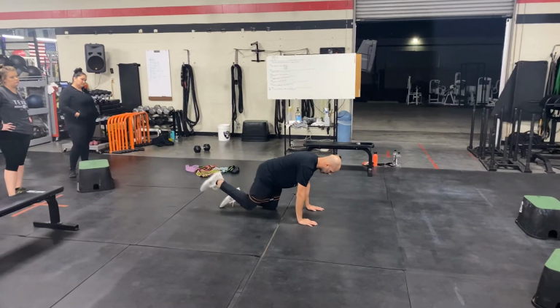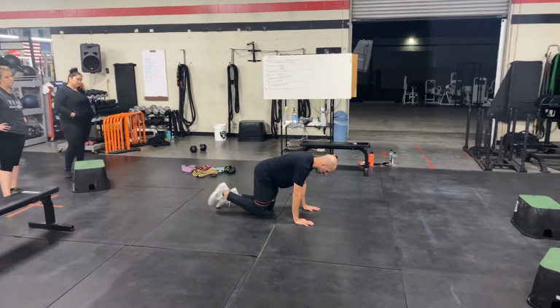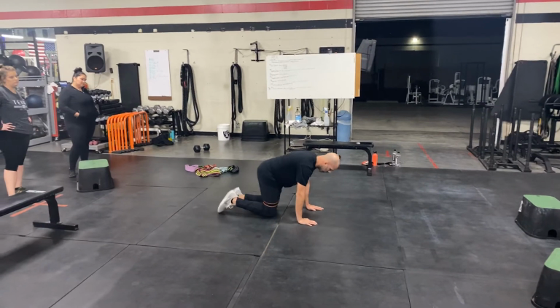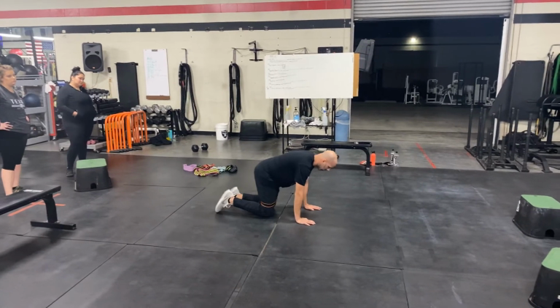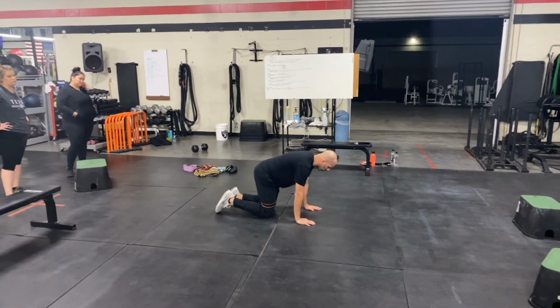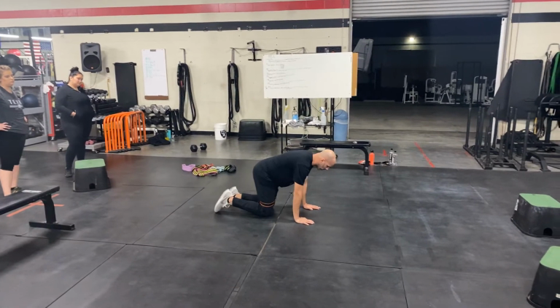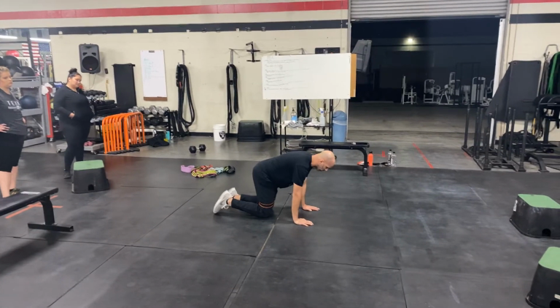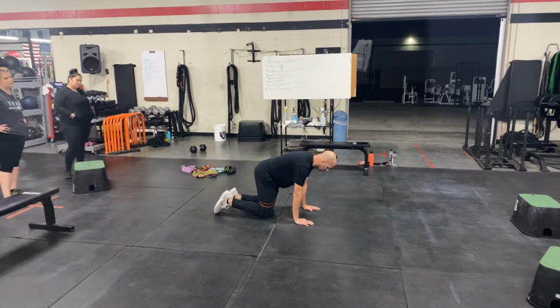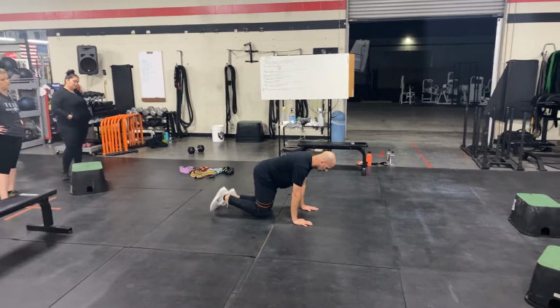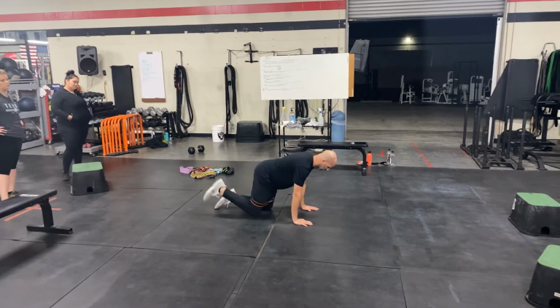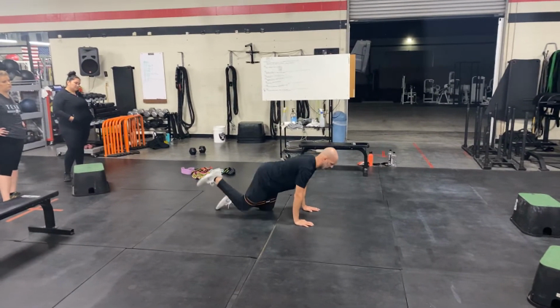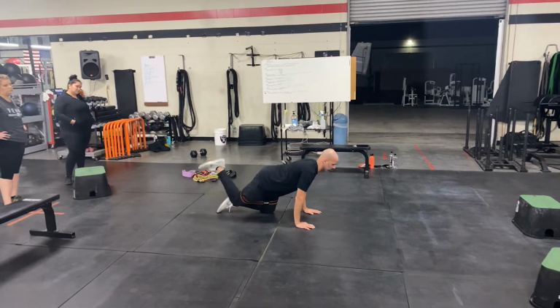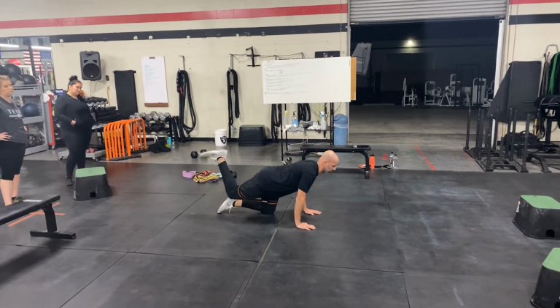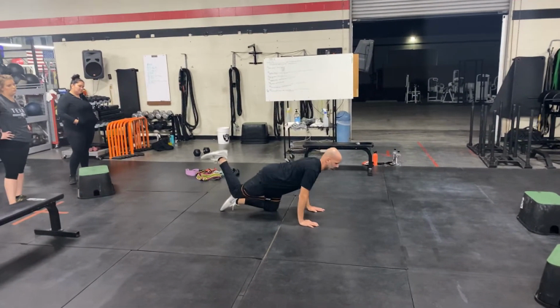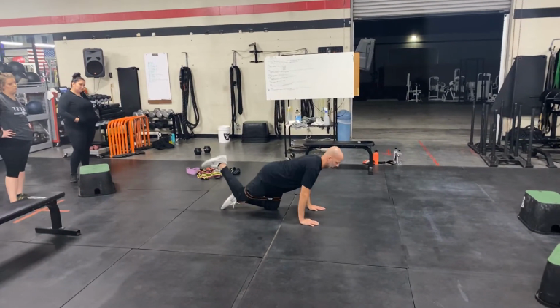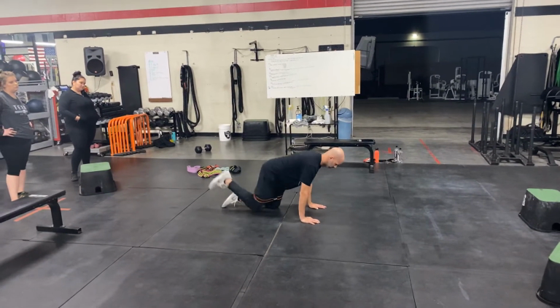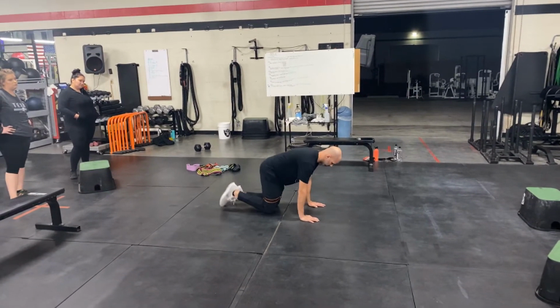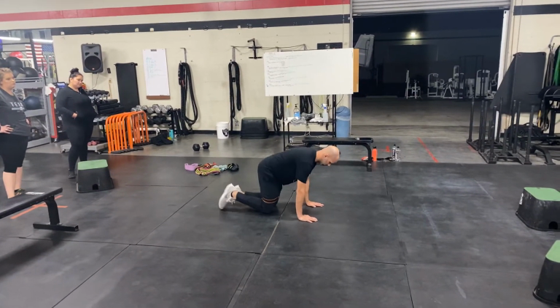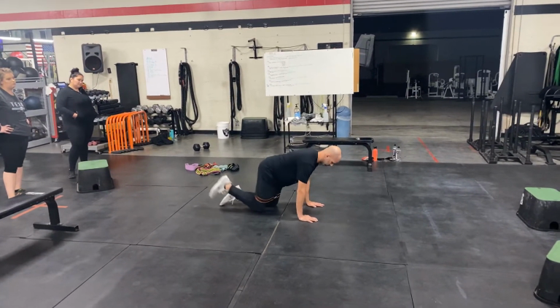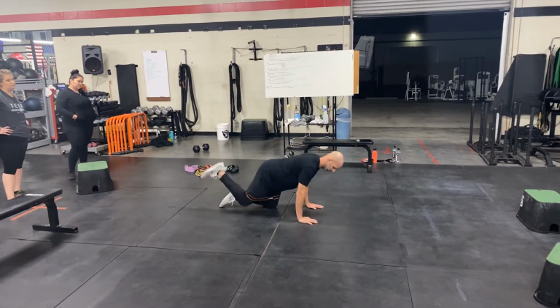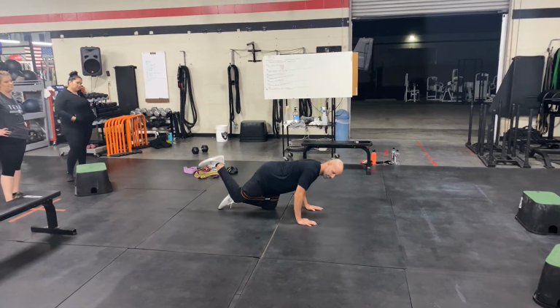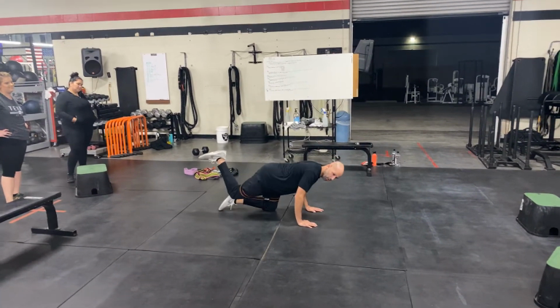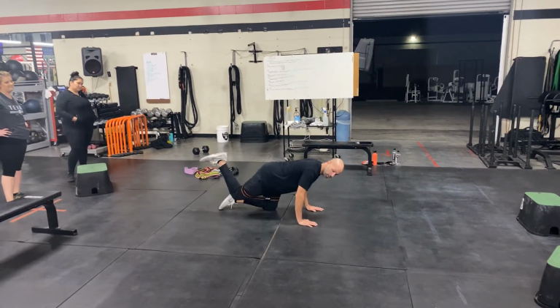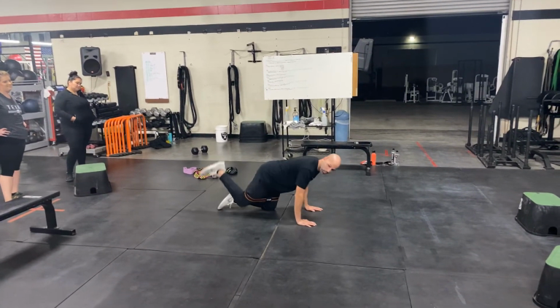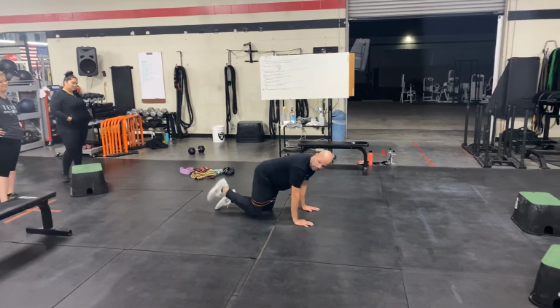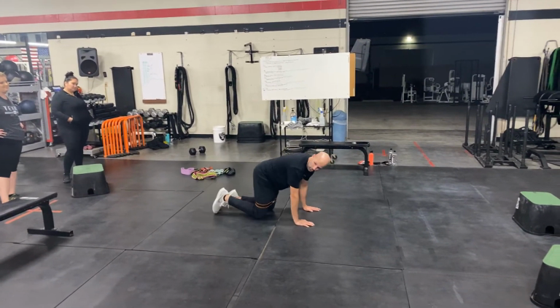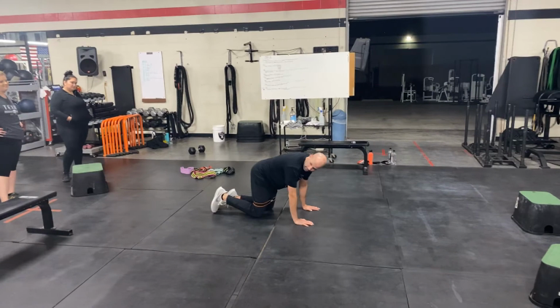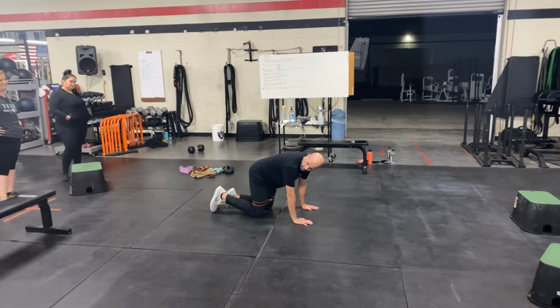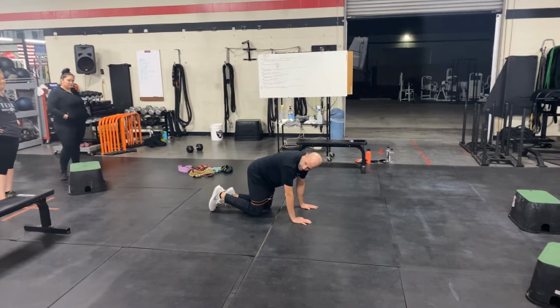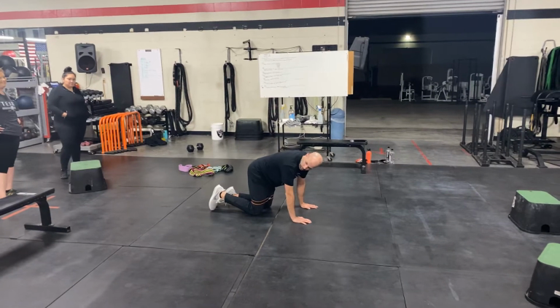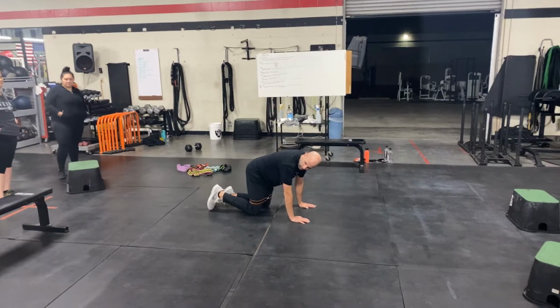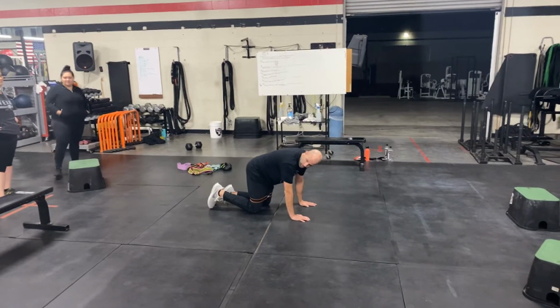Okay, what I don't want it to look like is this. Are we really working on hips at that point anymore? No.